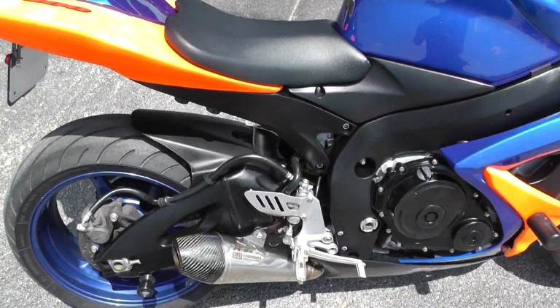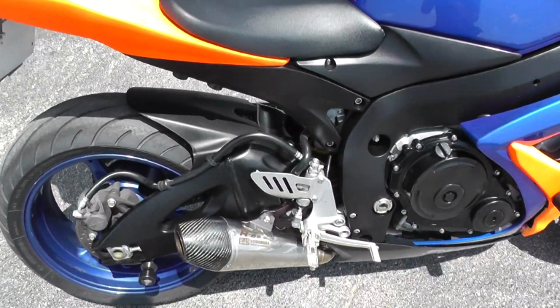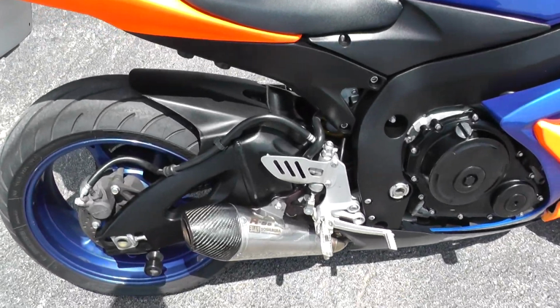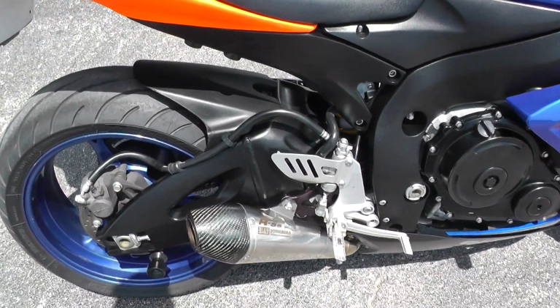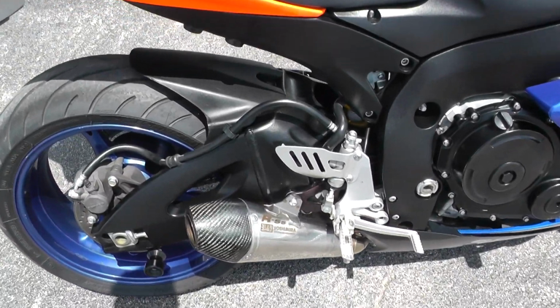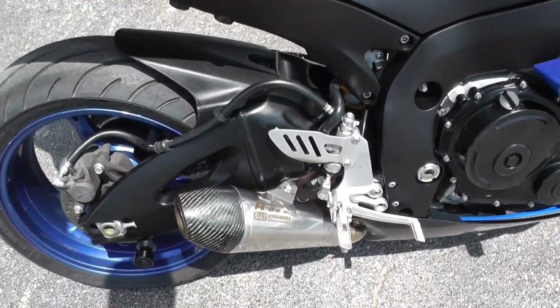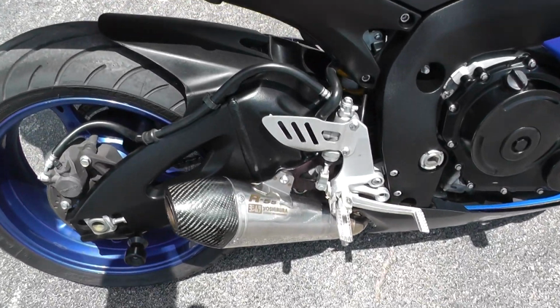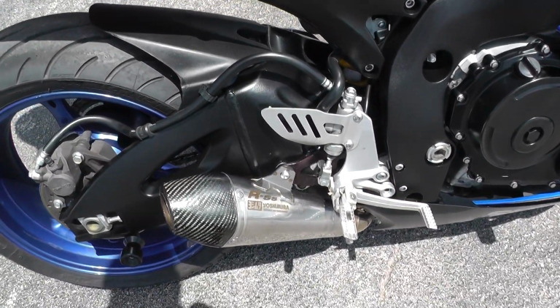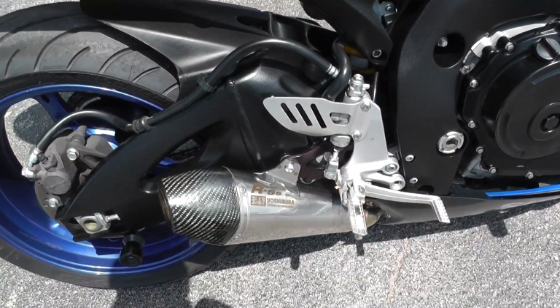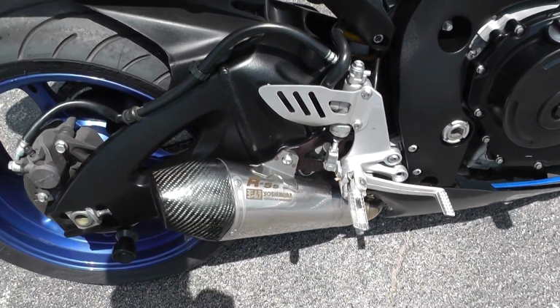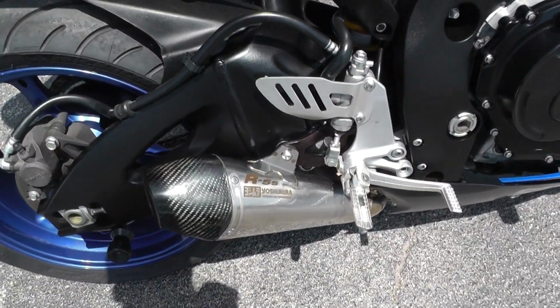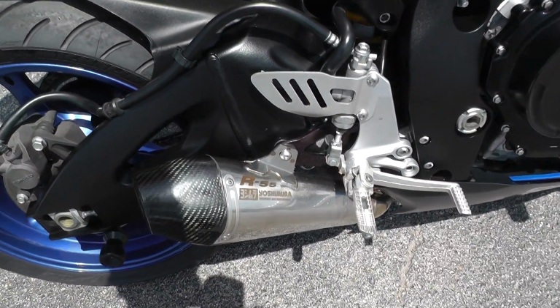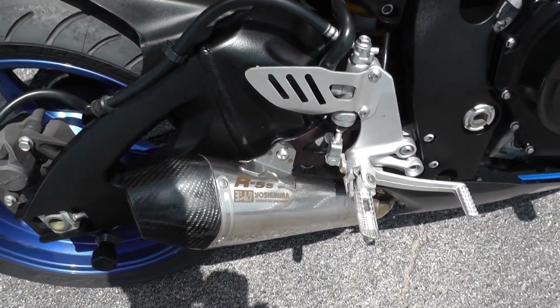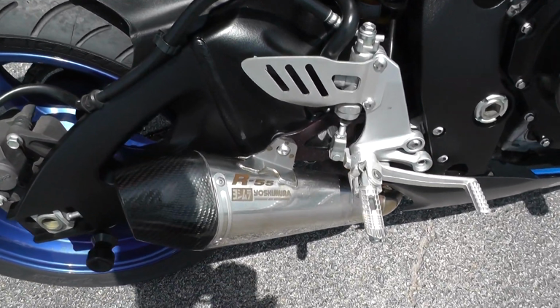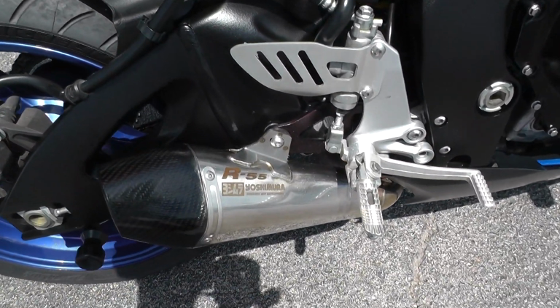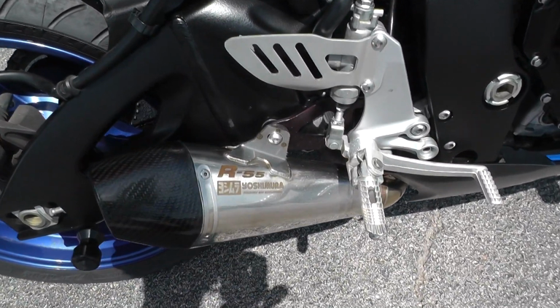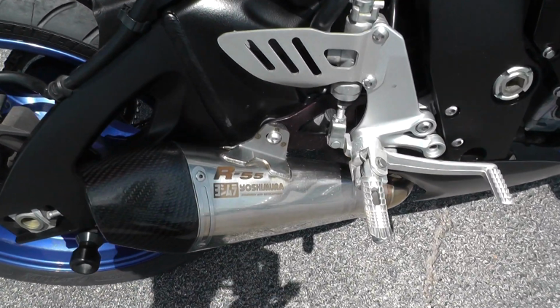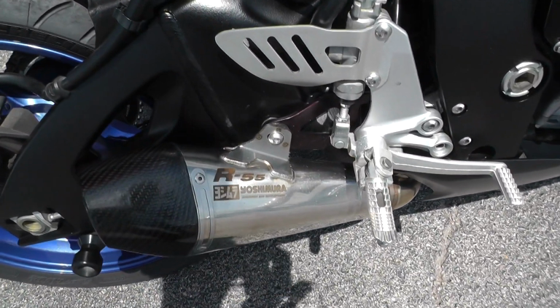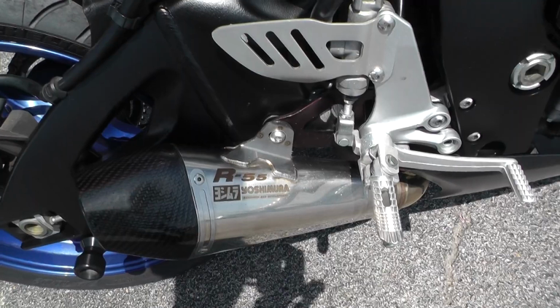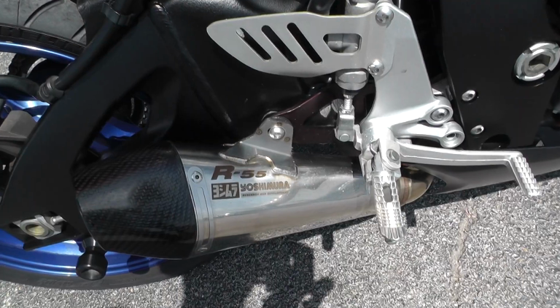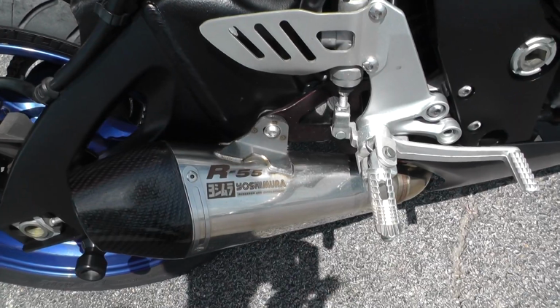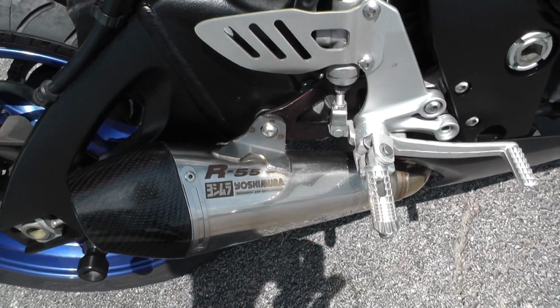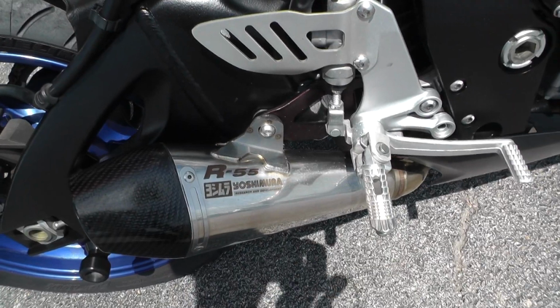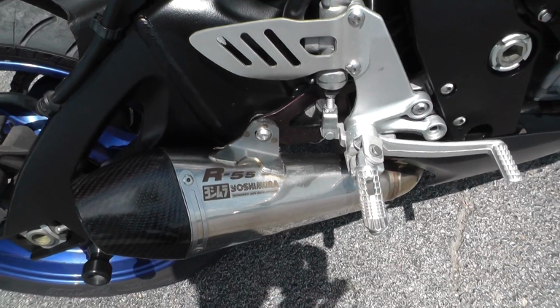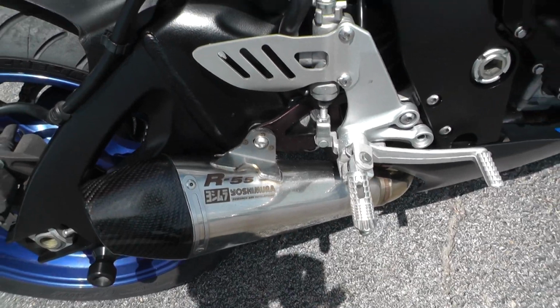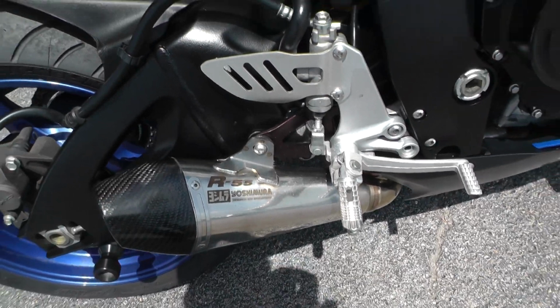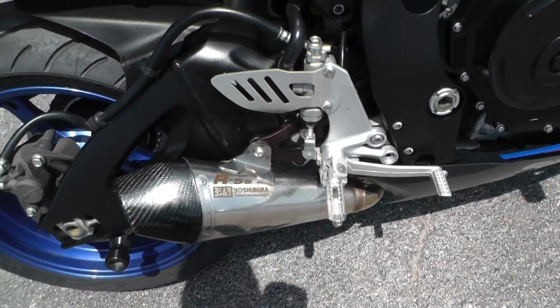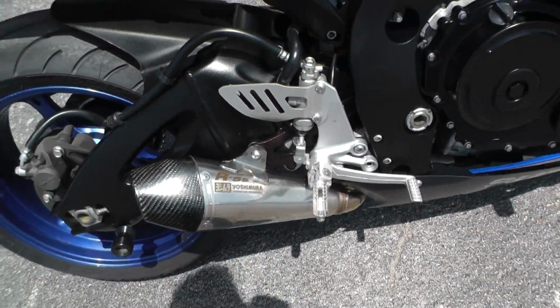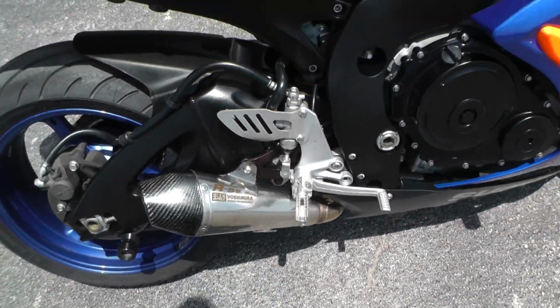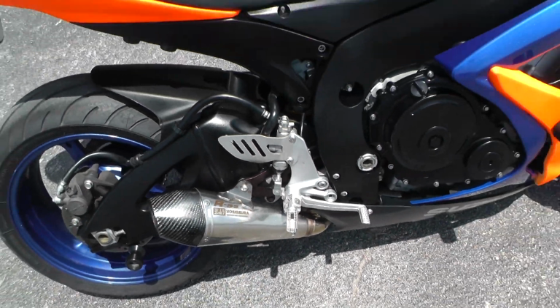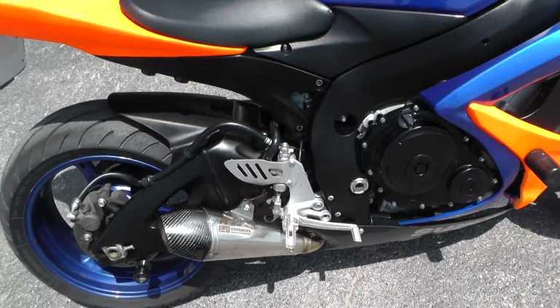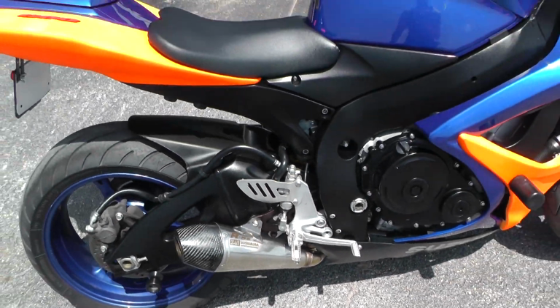And here we have a slip-on exhaust, a Yoshimura R5. Pretty good sounding.